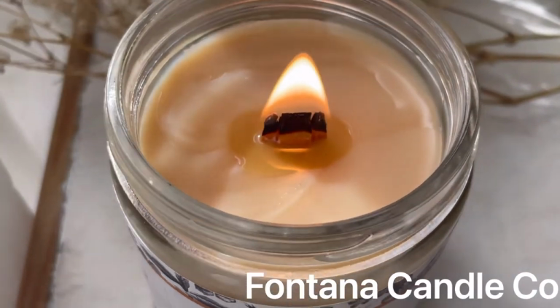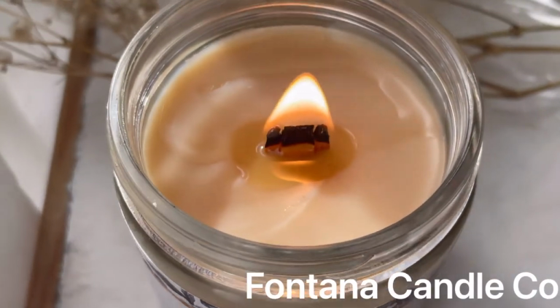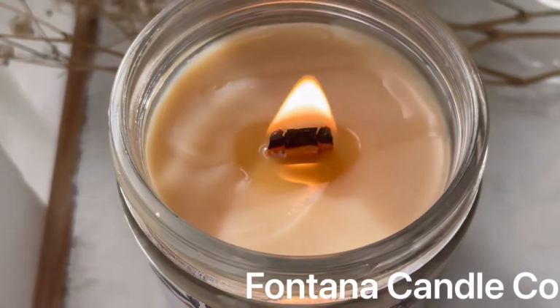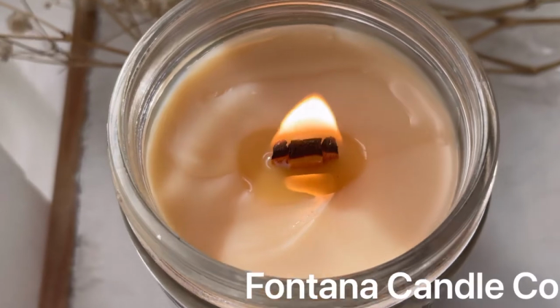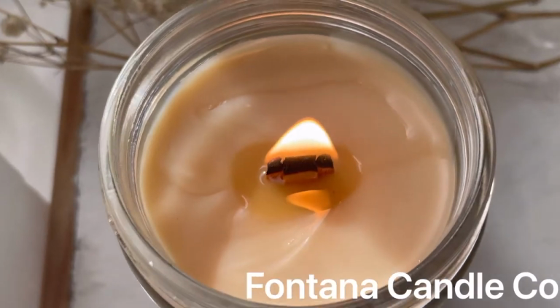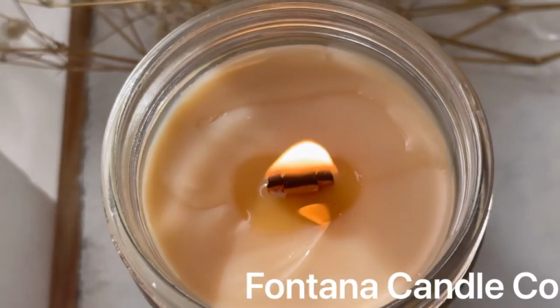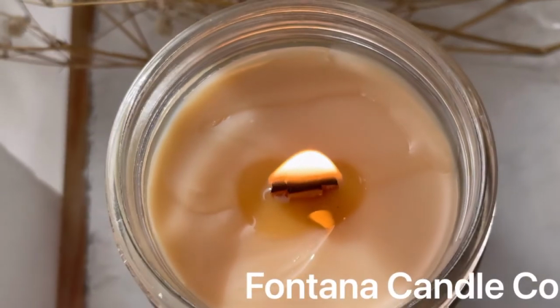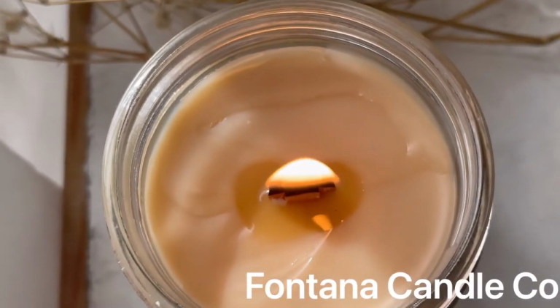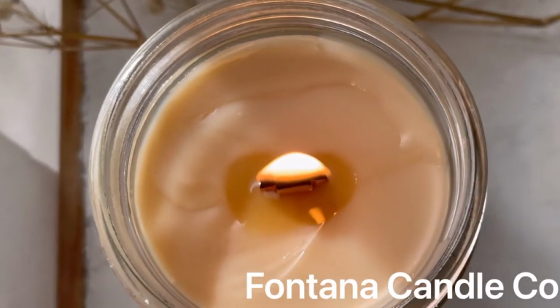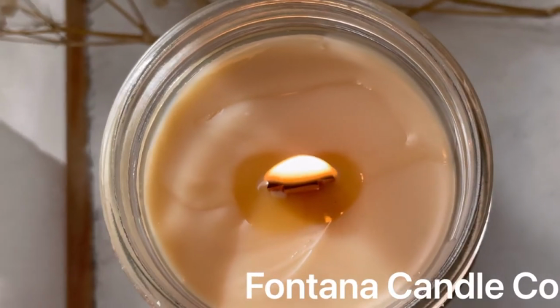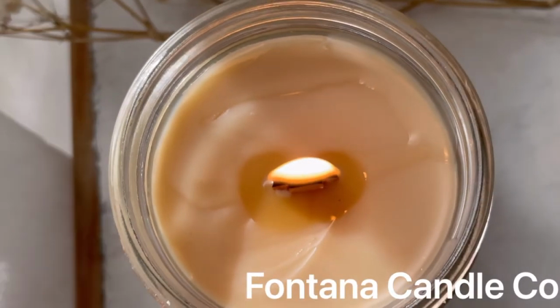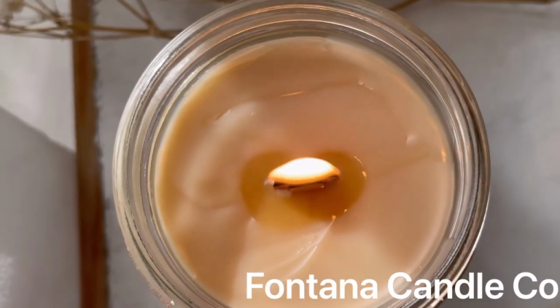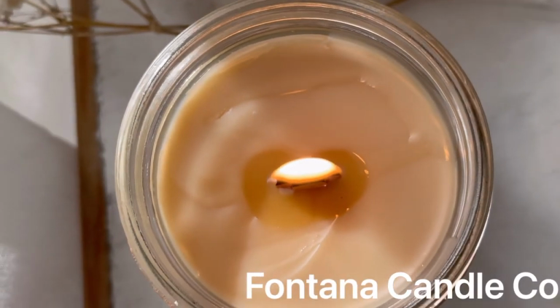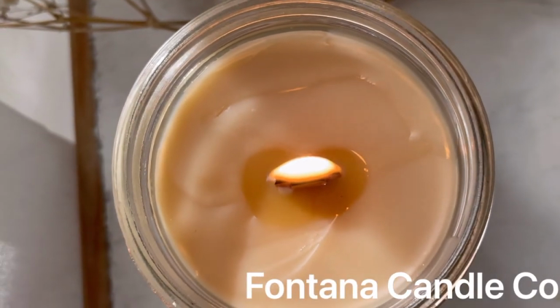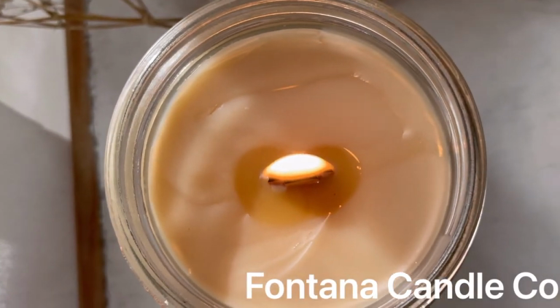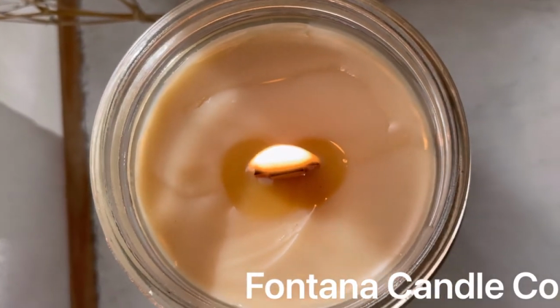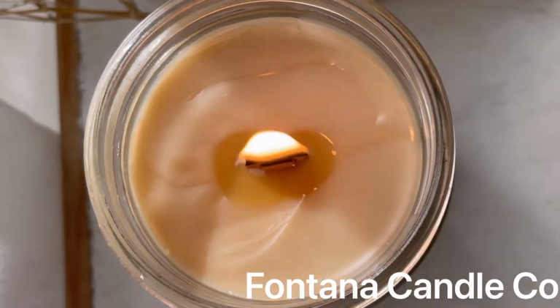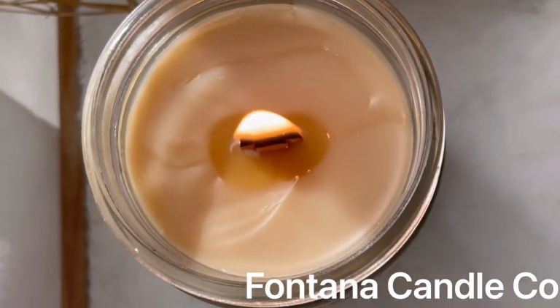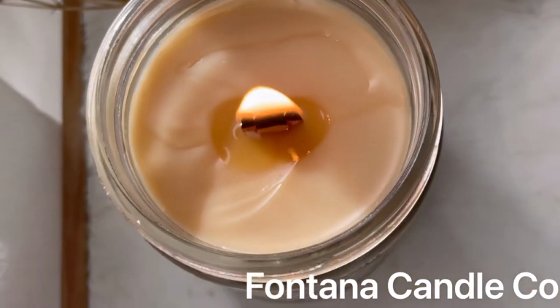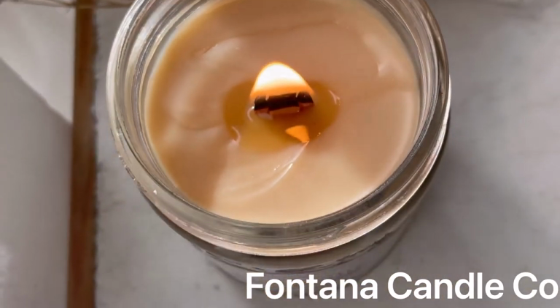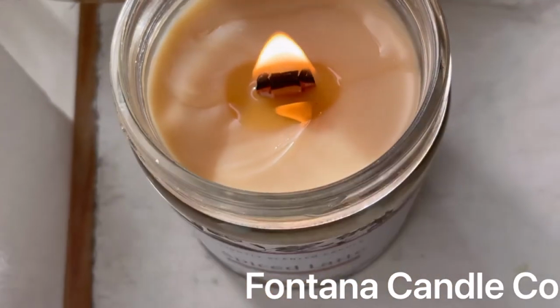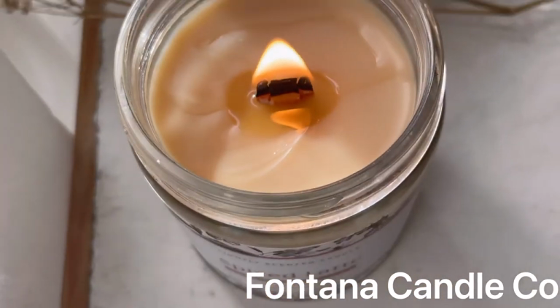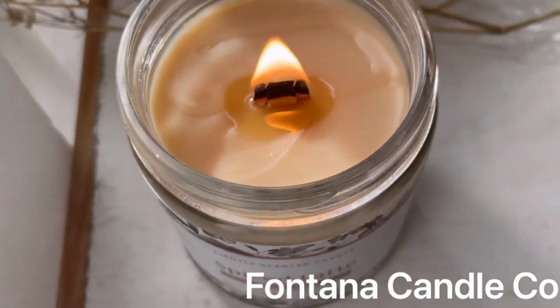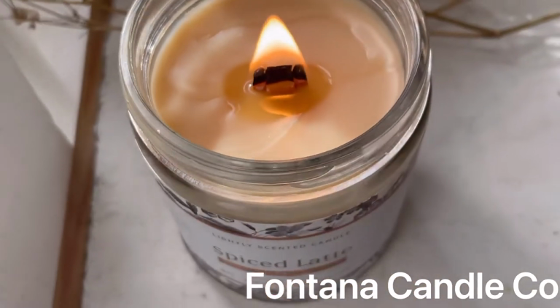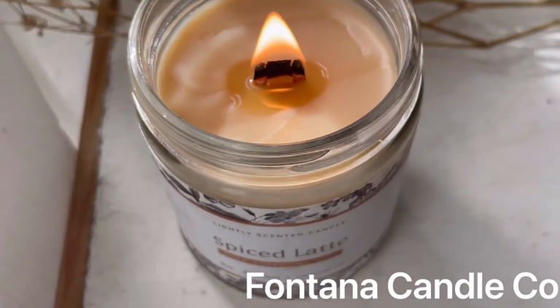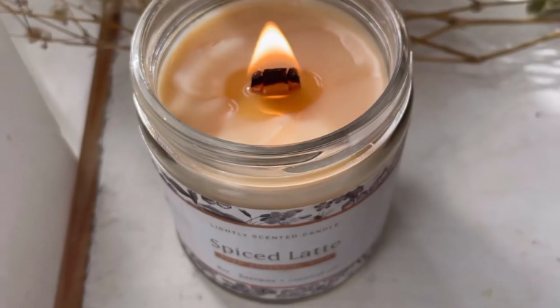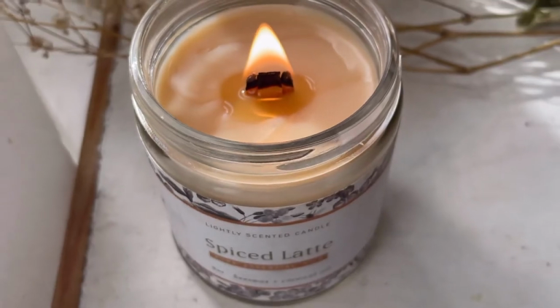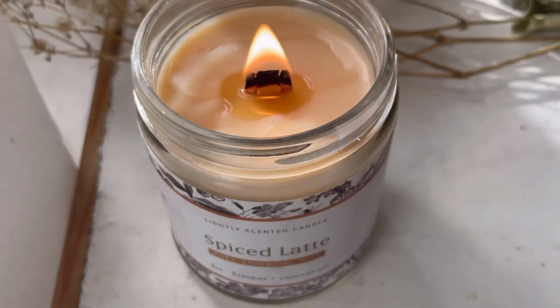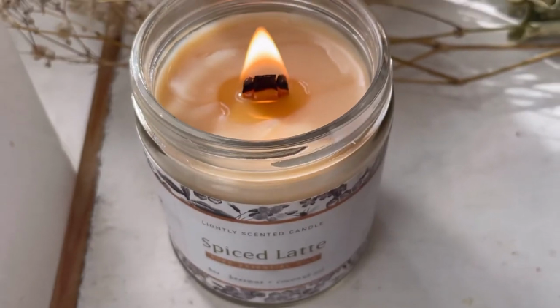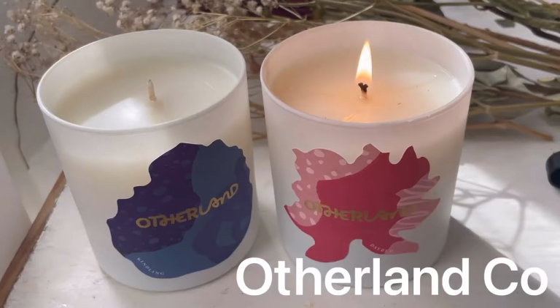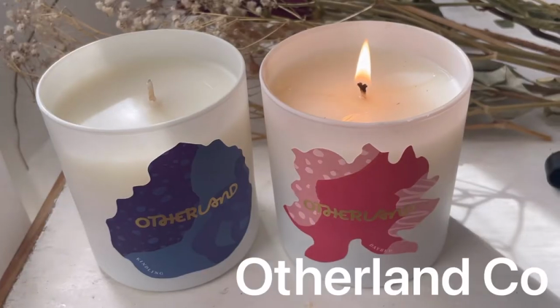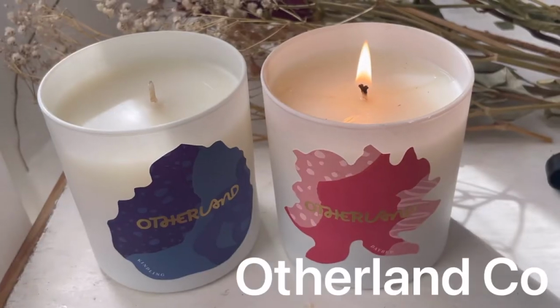Fontana Candle Company uses beeswax mixed with coconut oil and only essential oils. Love the crackling wooden wick.